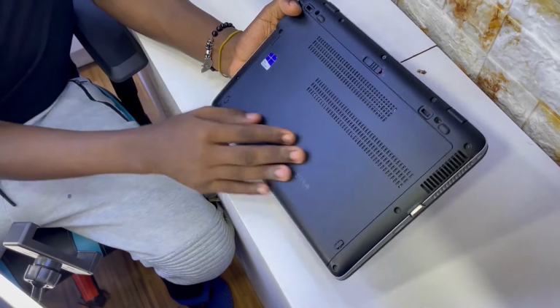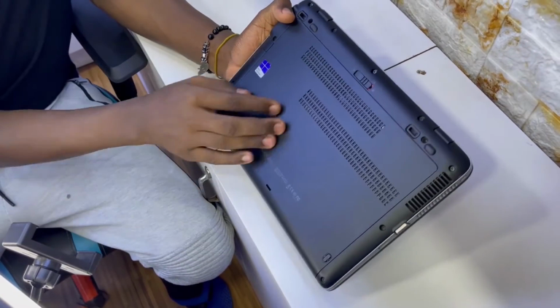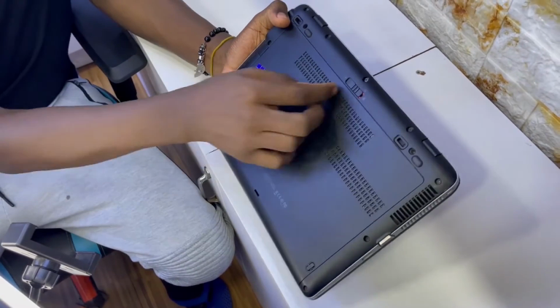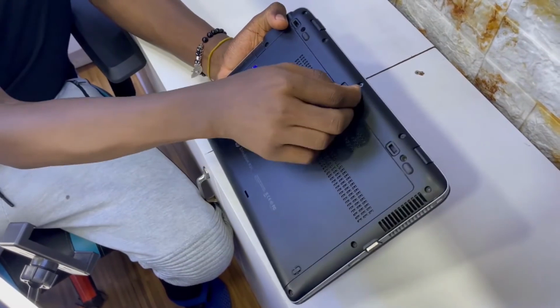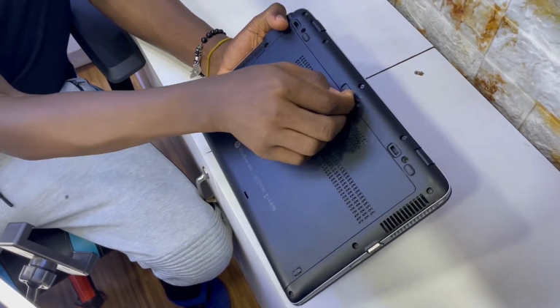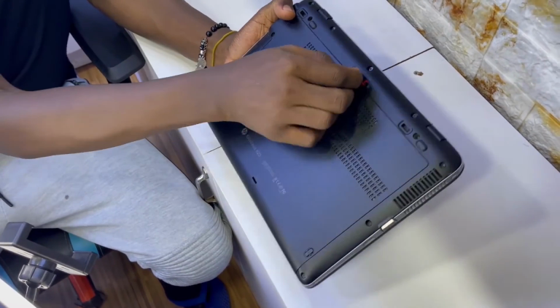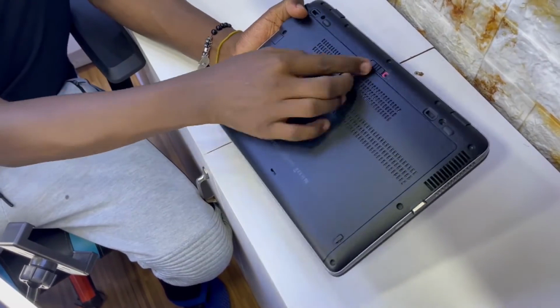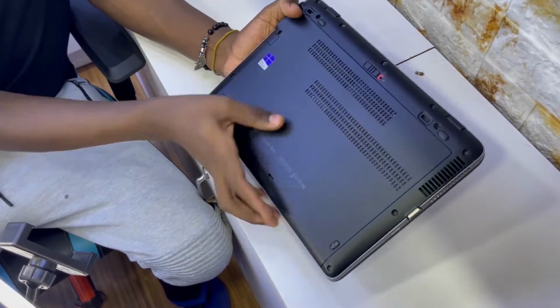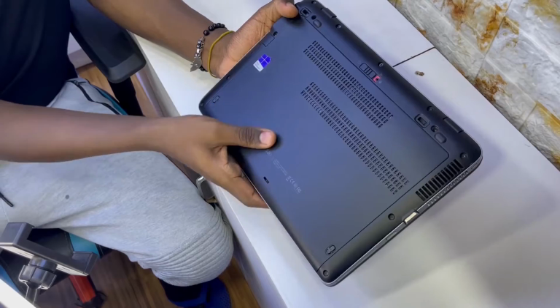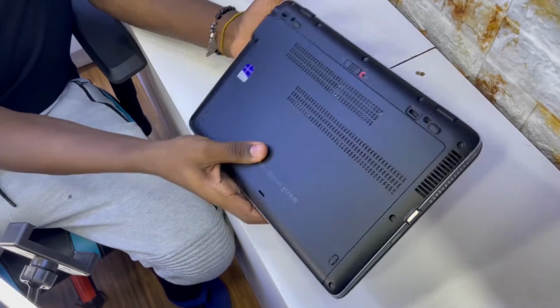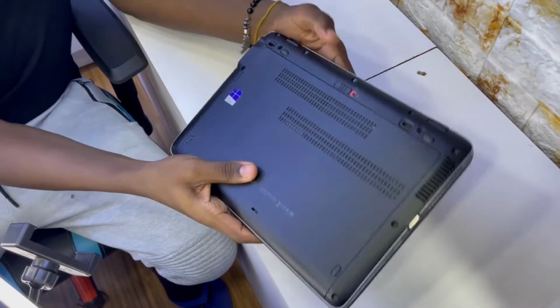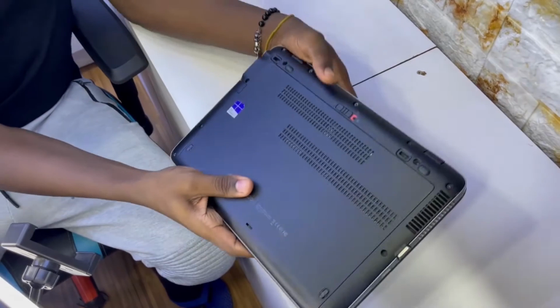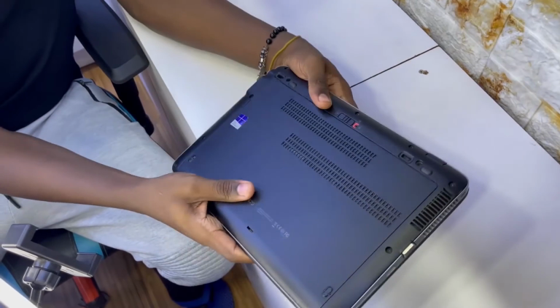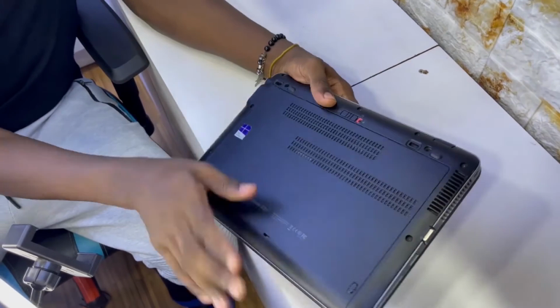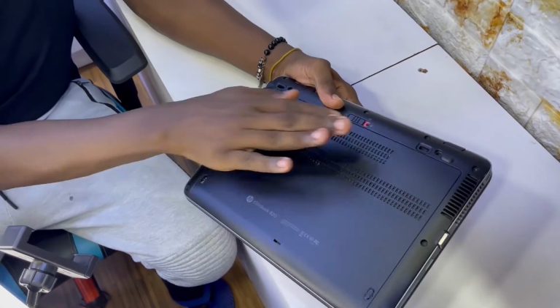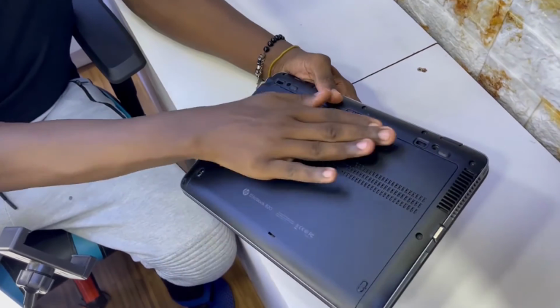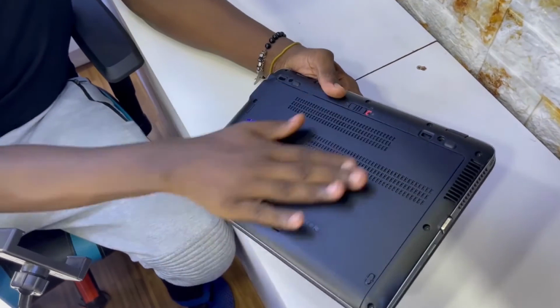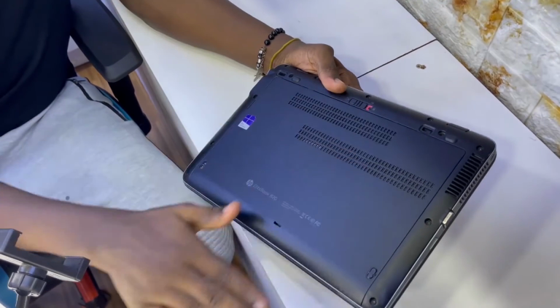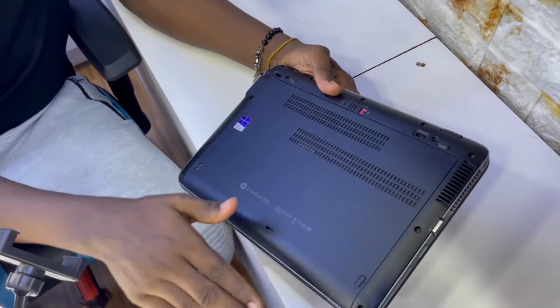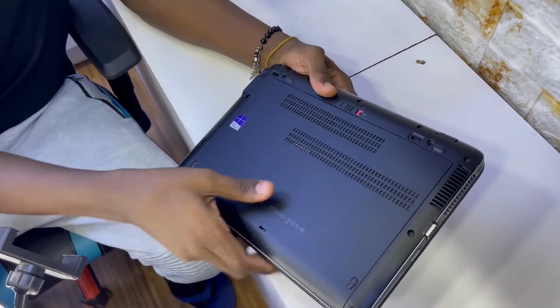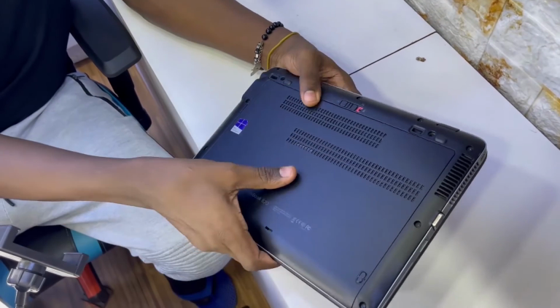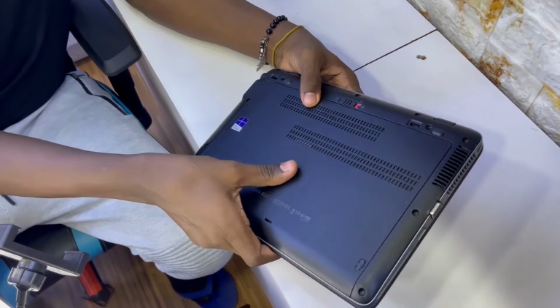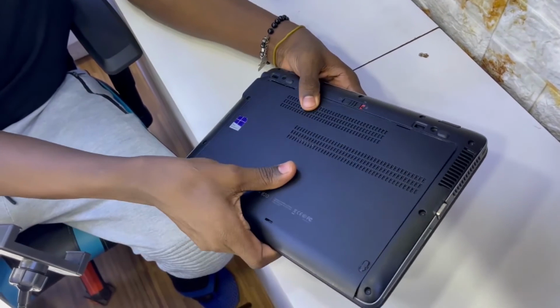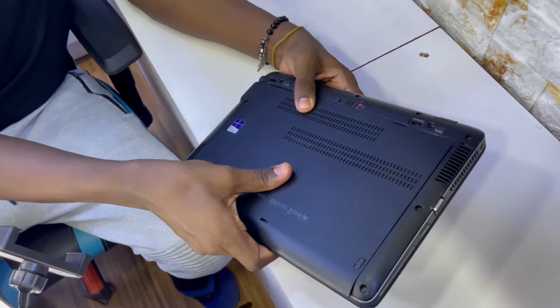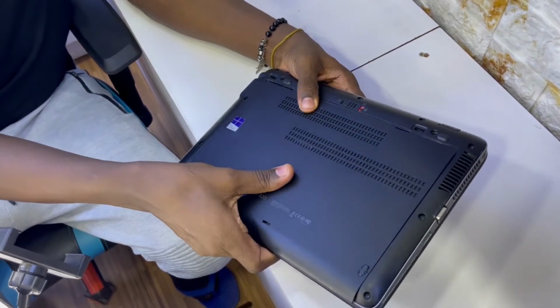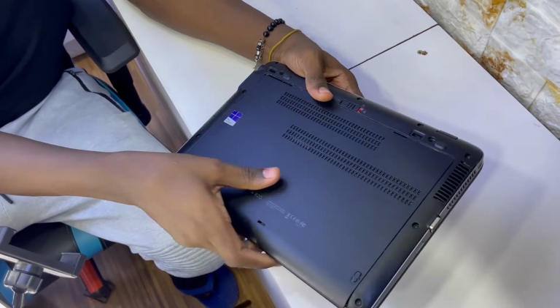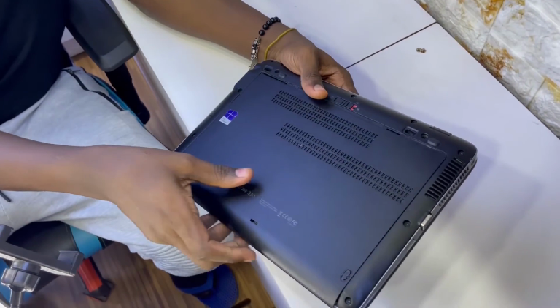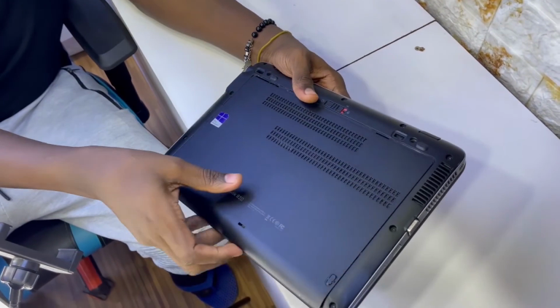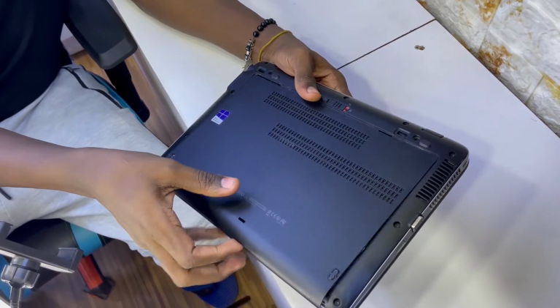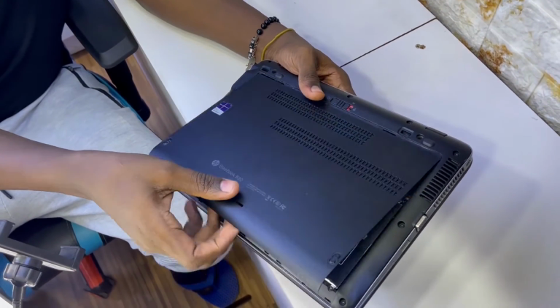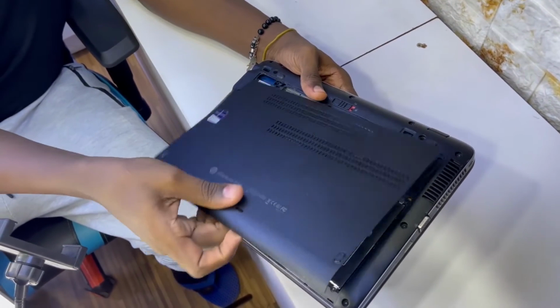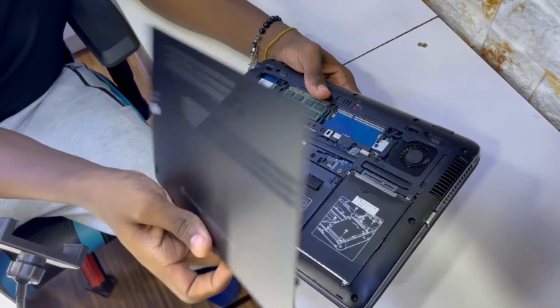So, open this computer — just remove the lock, then slide it down.